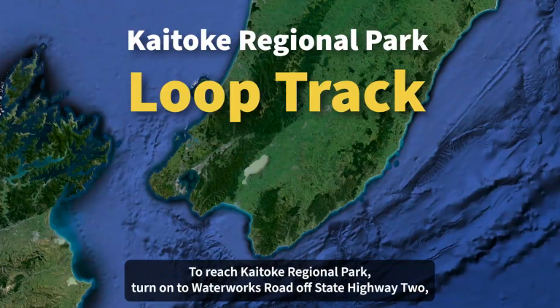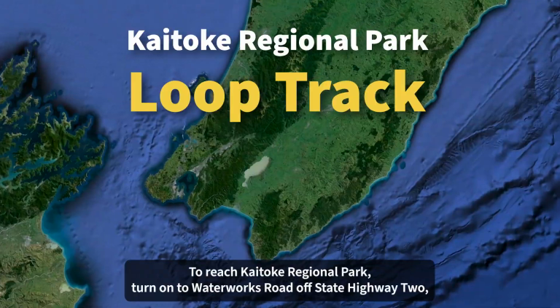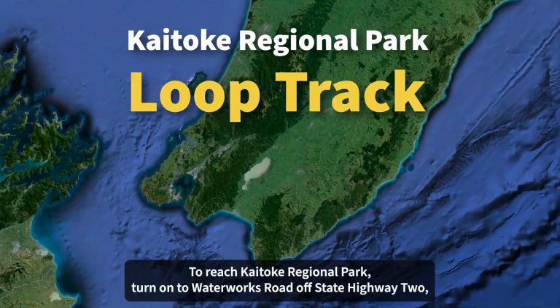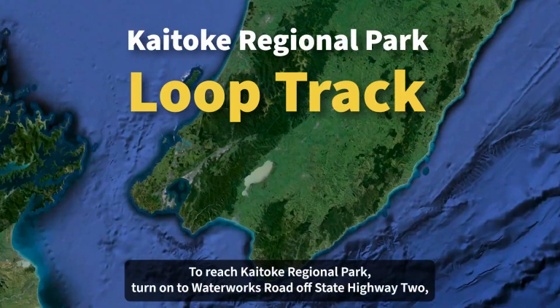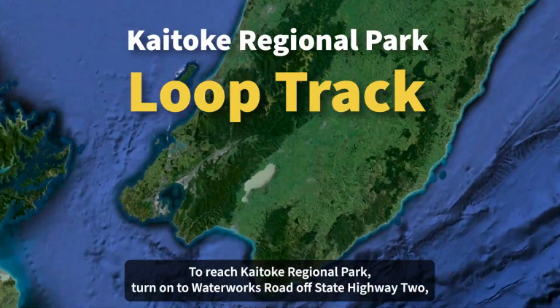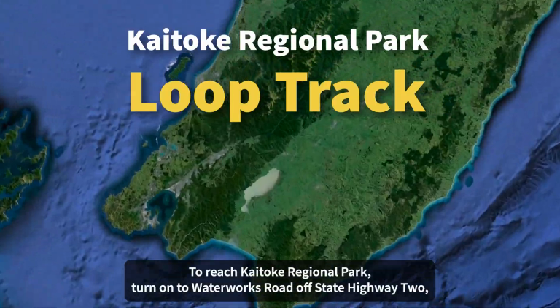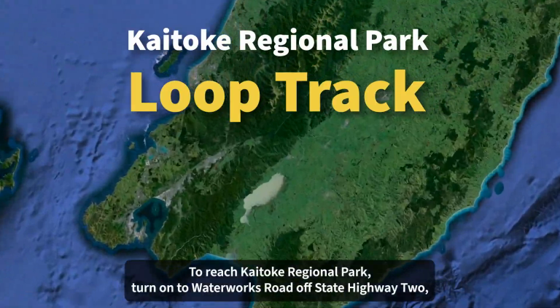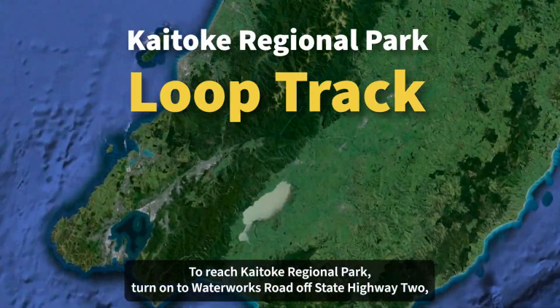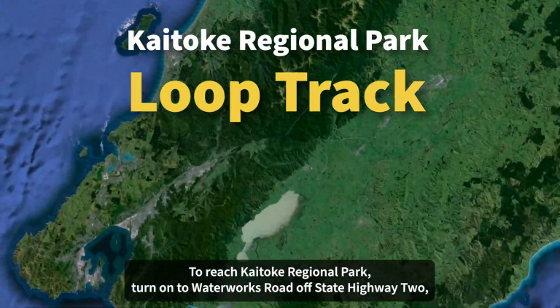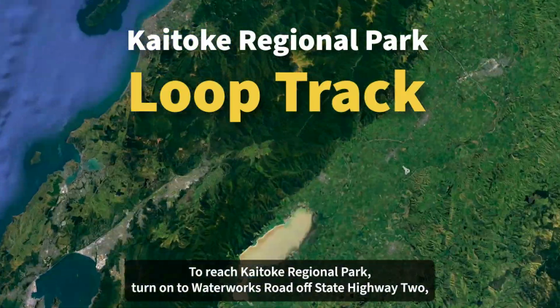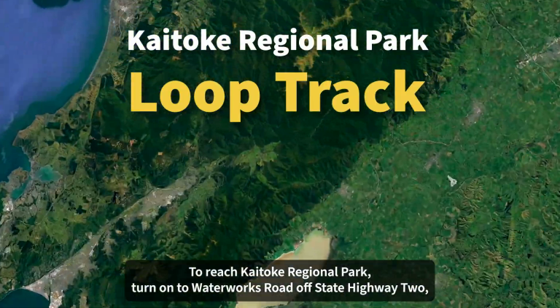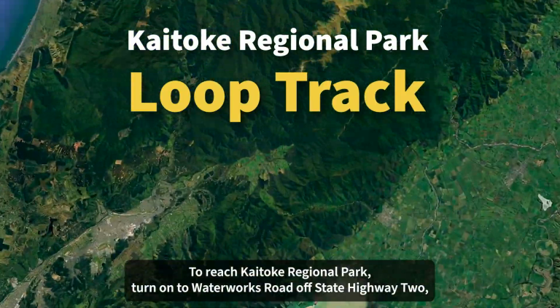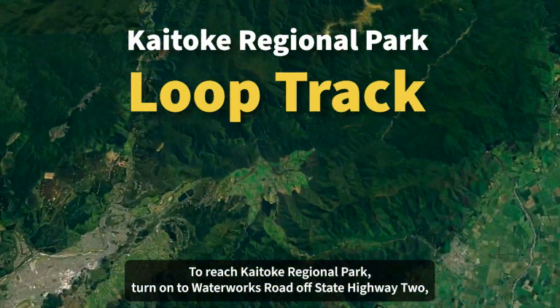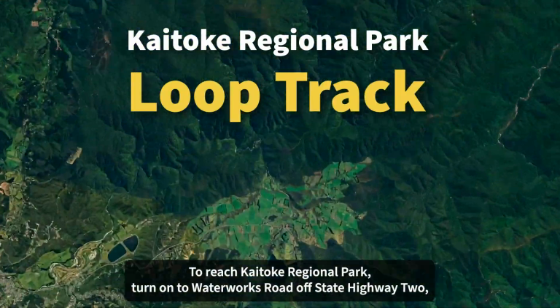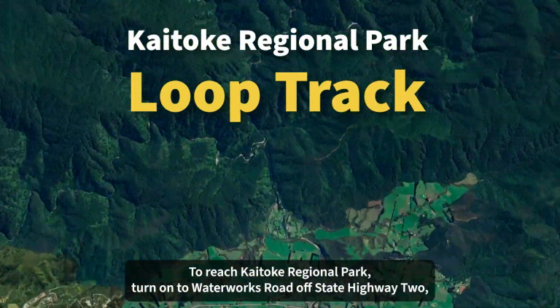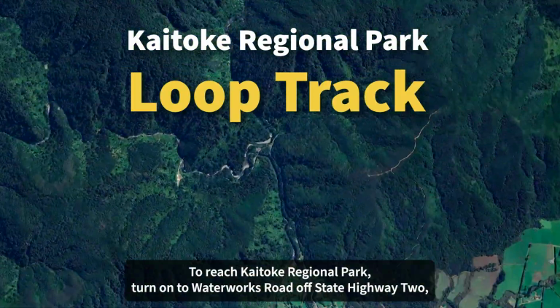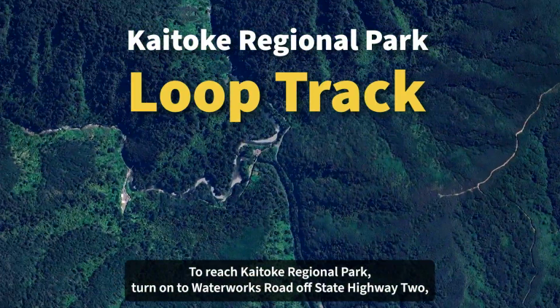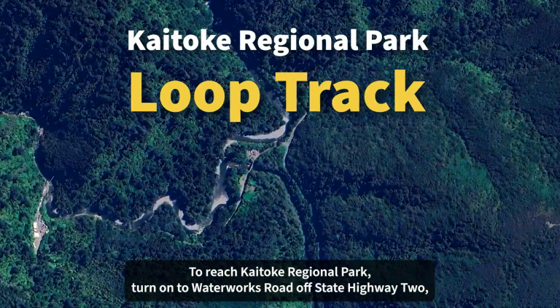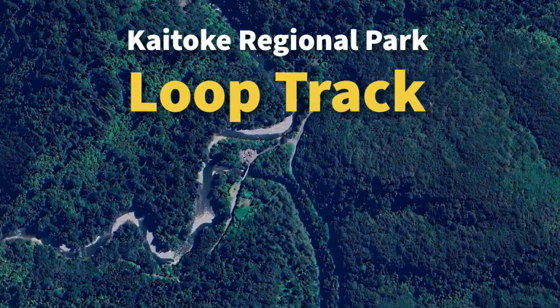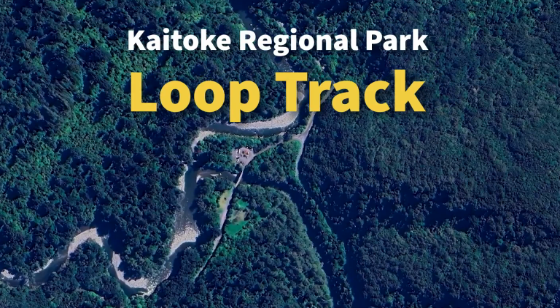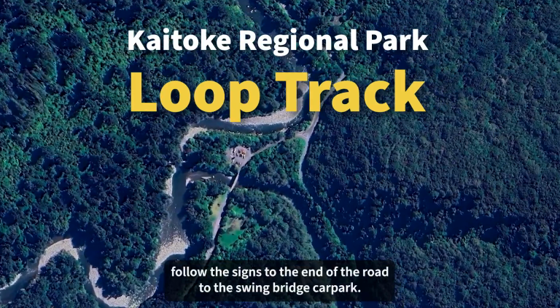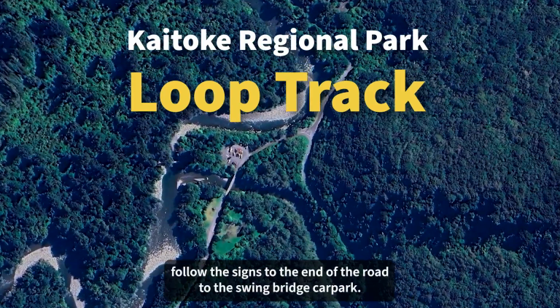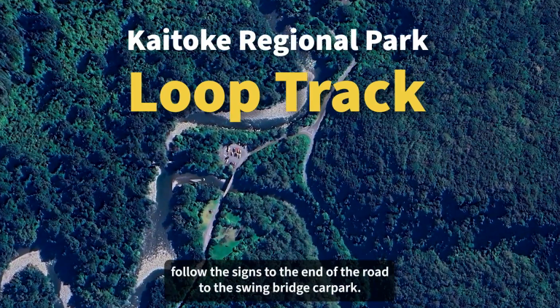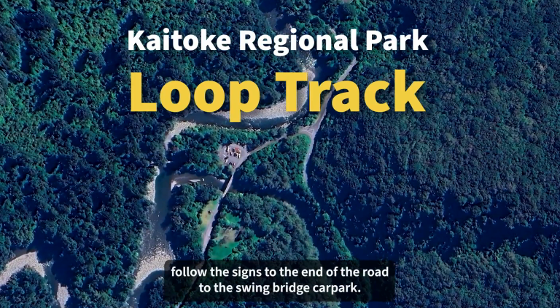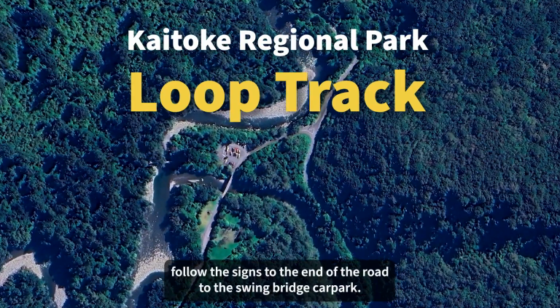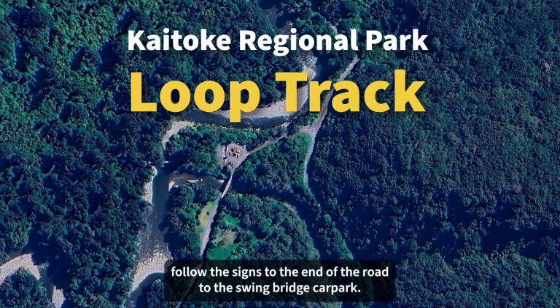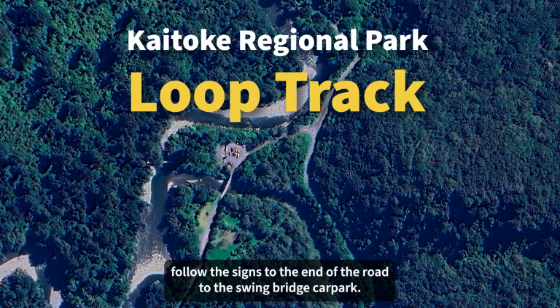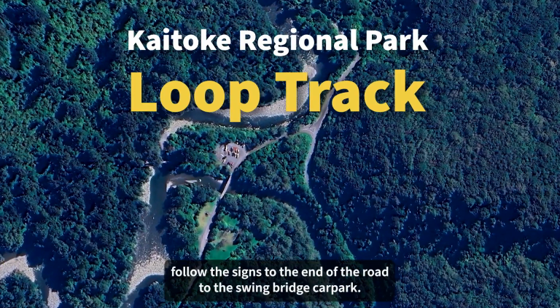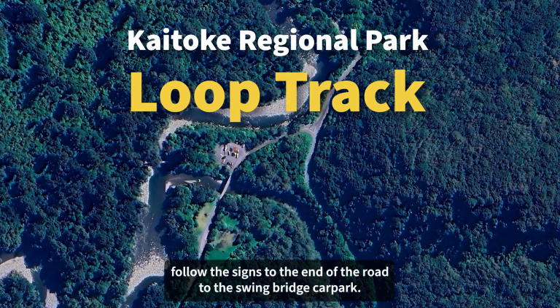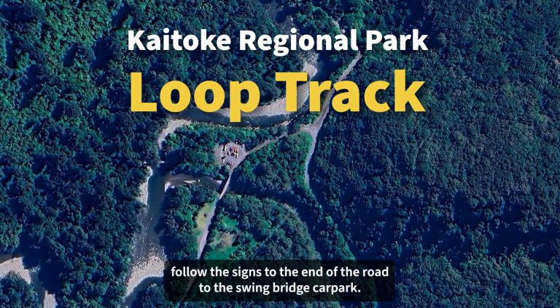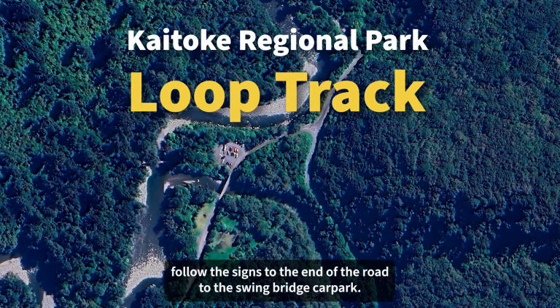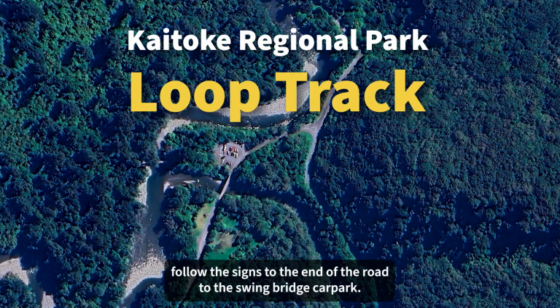To reach Kaitoki Regional Park, turn onto Waterworks Road off the State Highway 2, and follow the signs to the end of the road to the Swing Bridge car park.